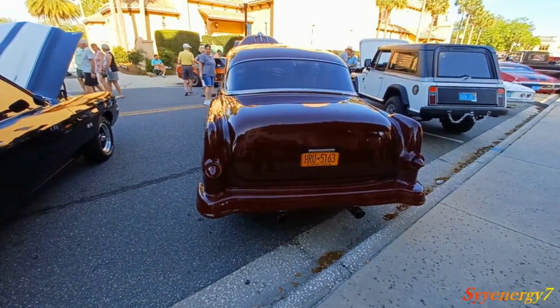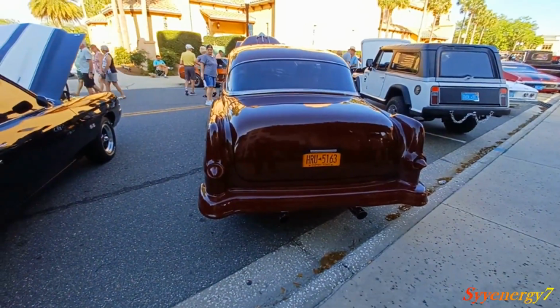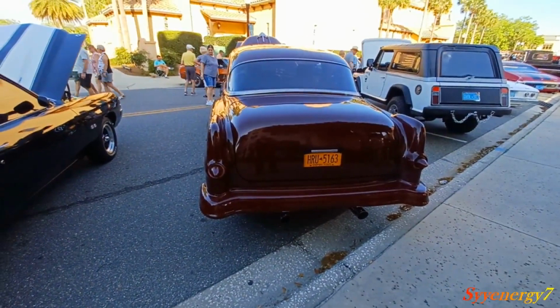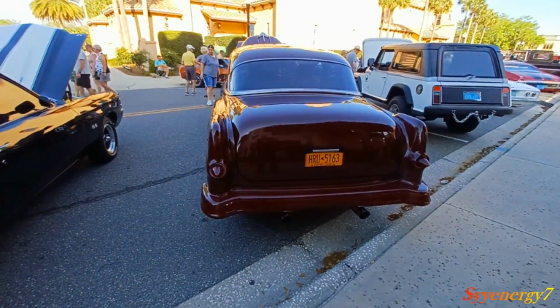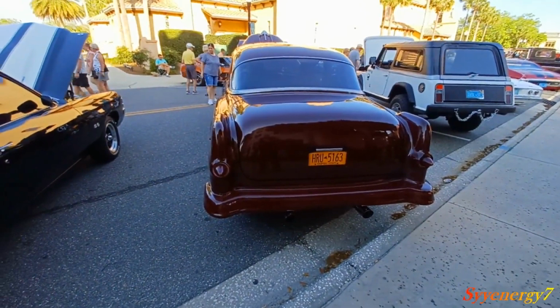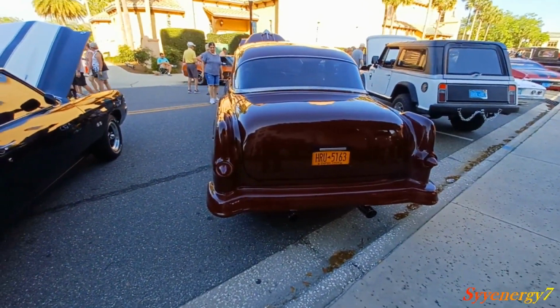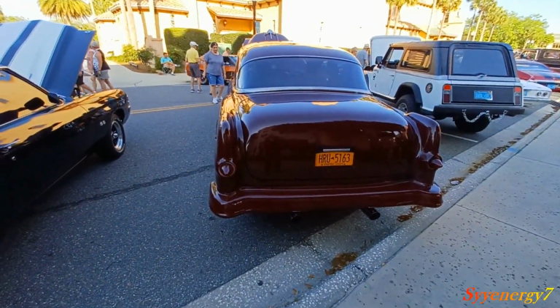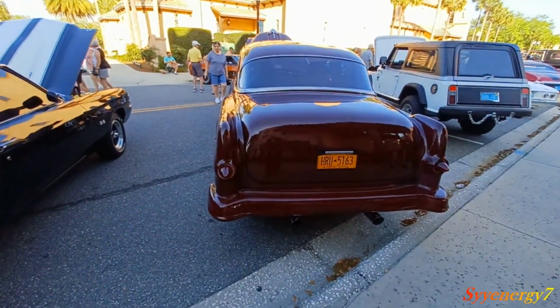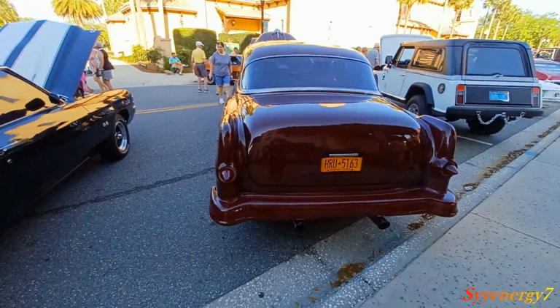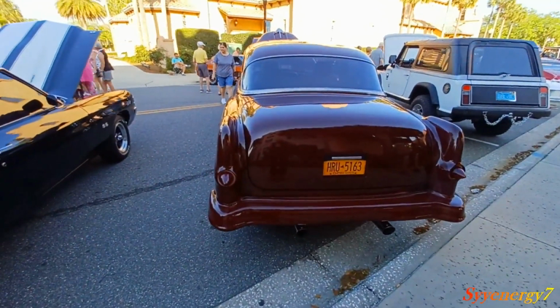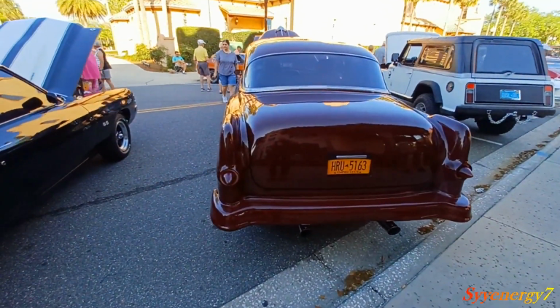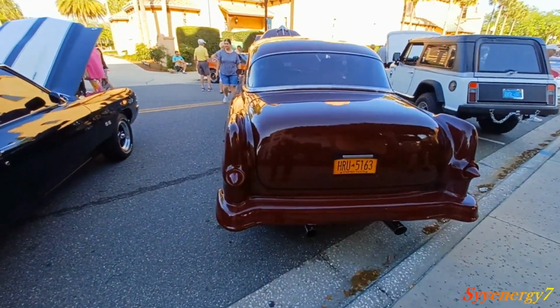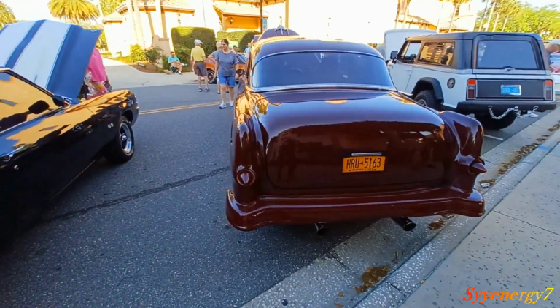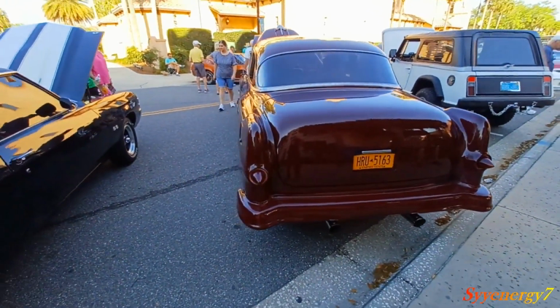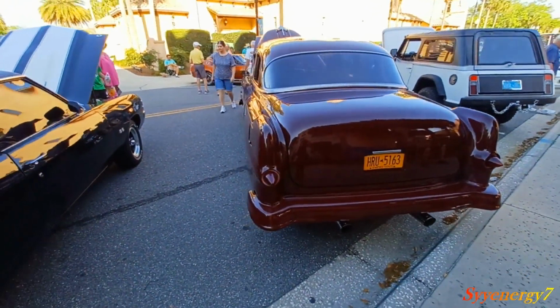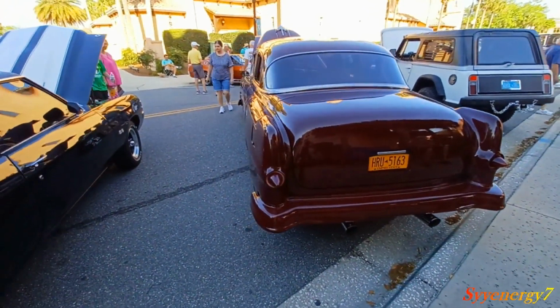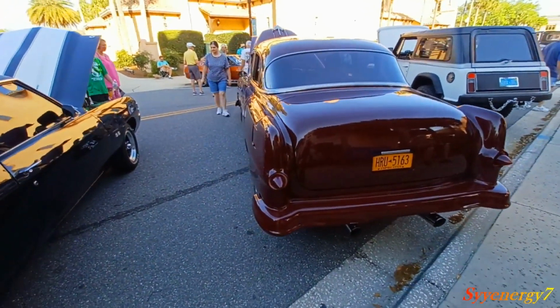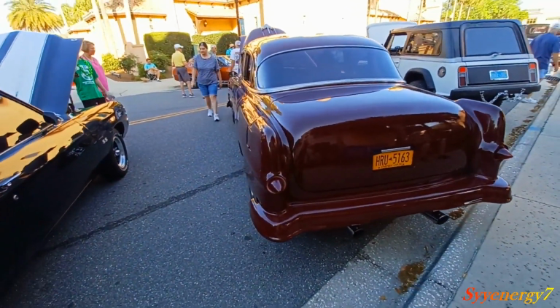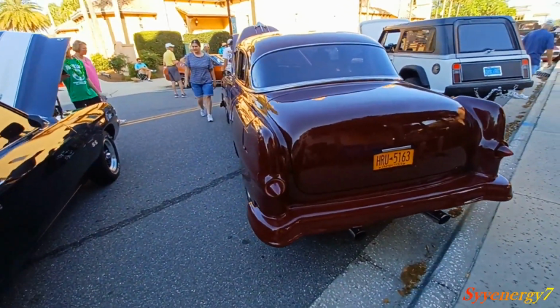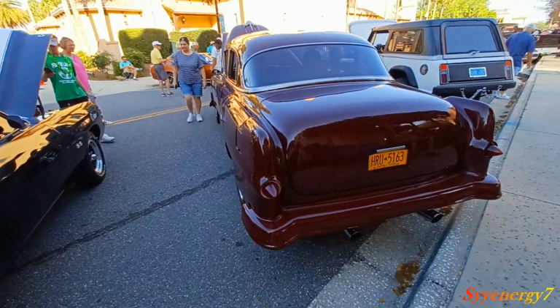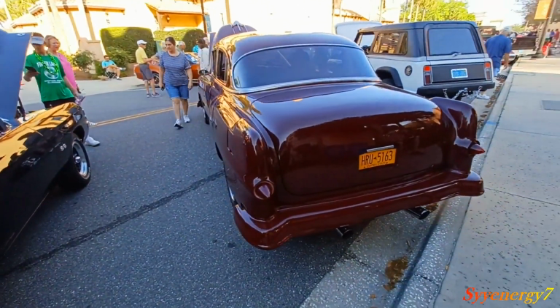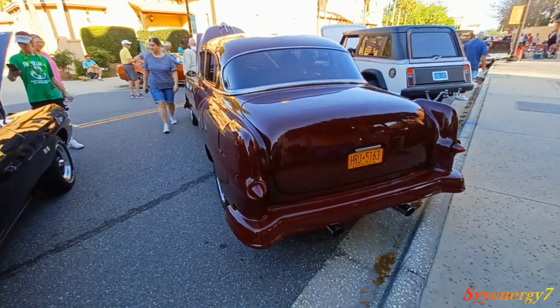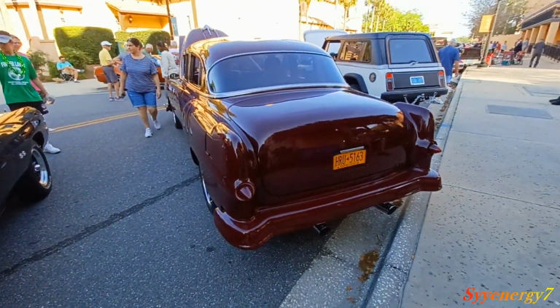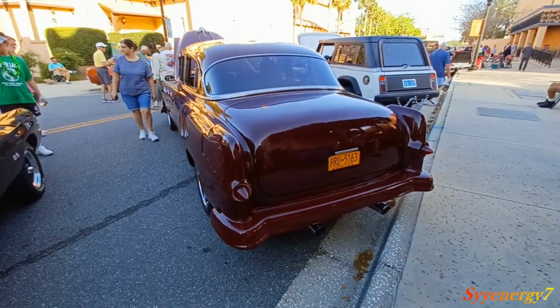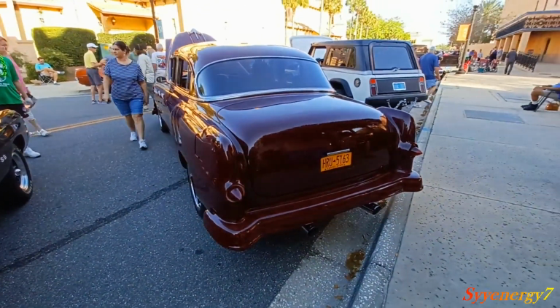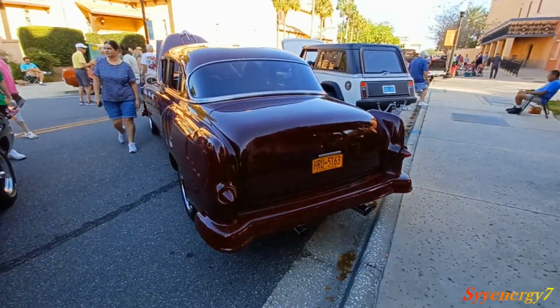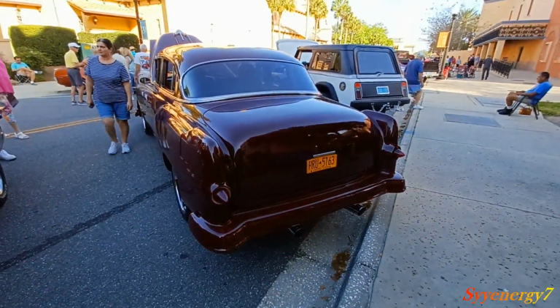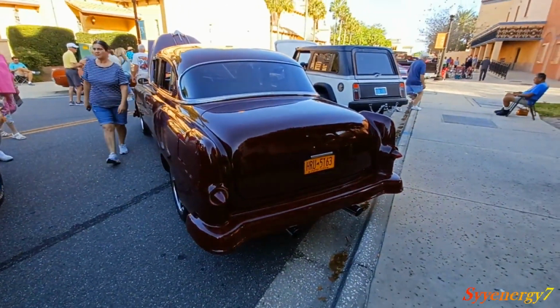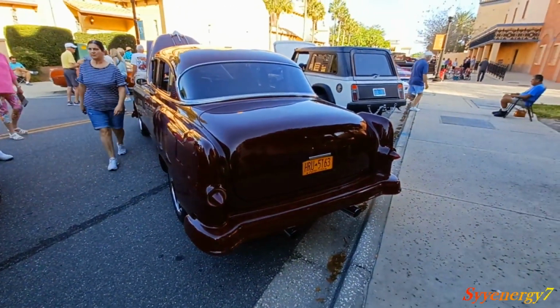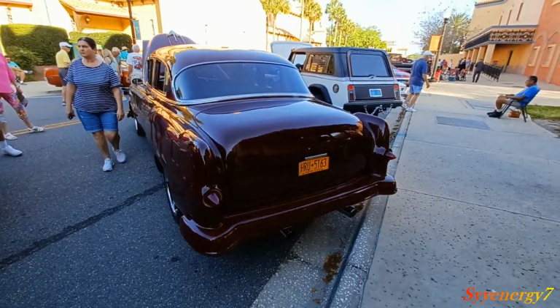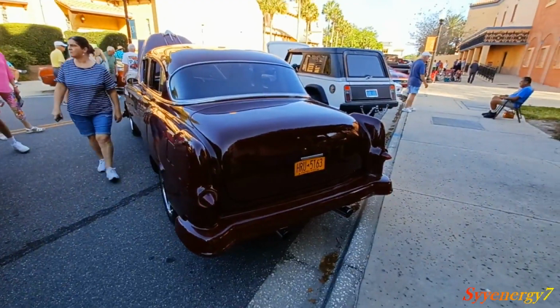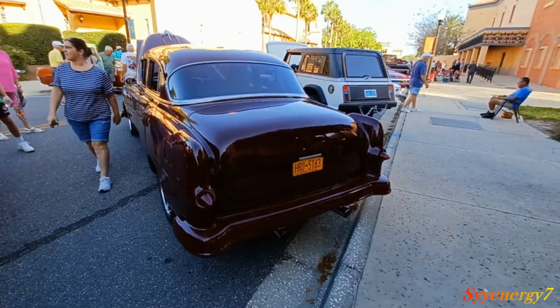Empire State — so the owner's coming down here for wintertime, I guess. Still winter up there.